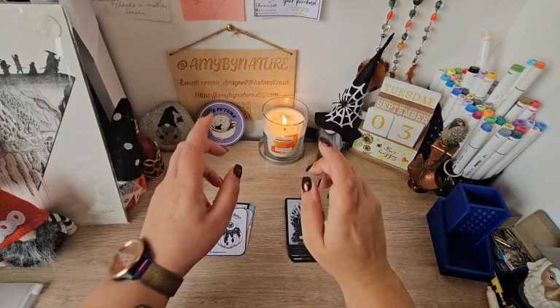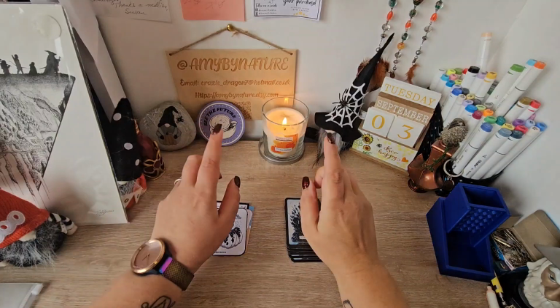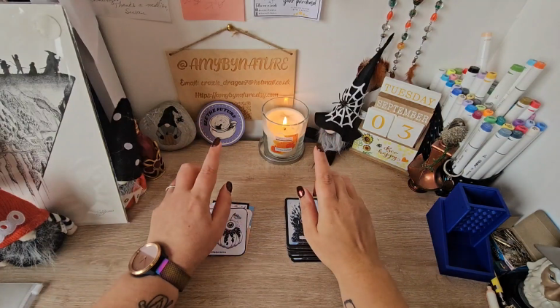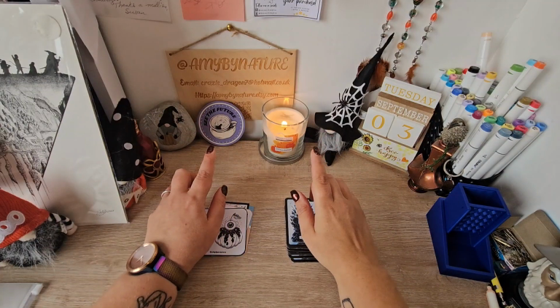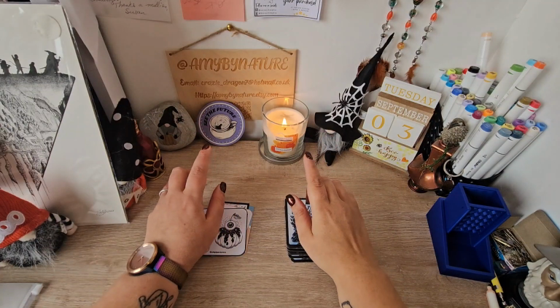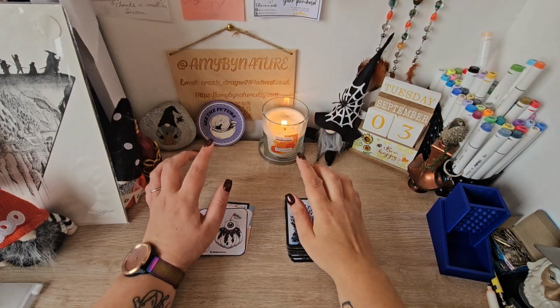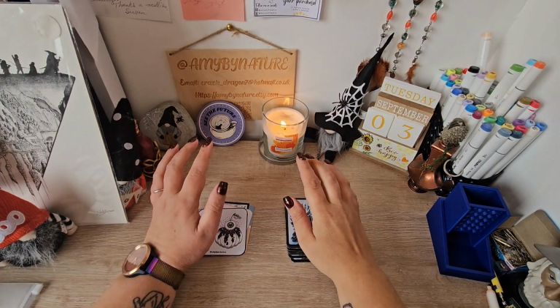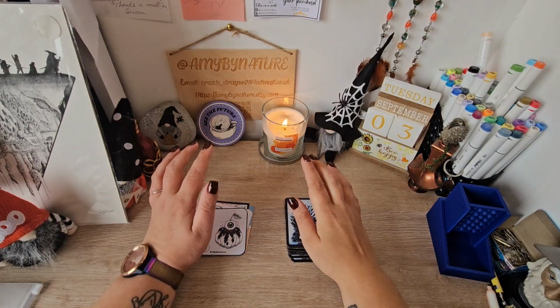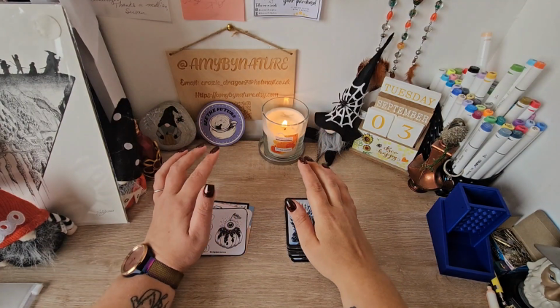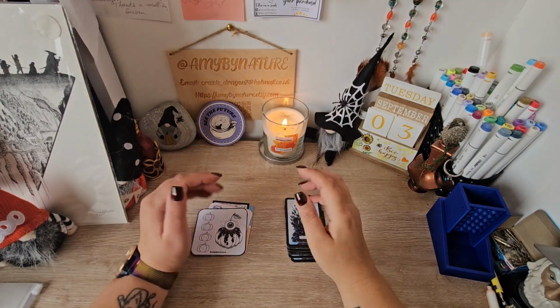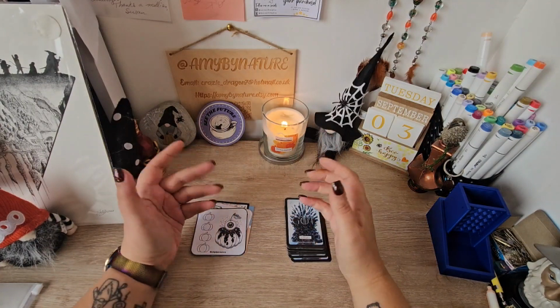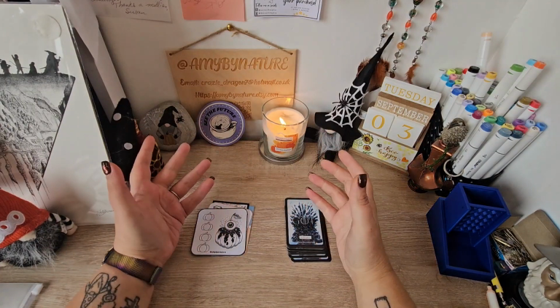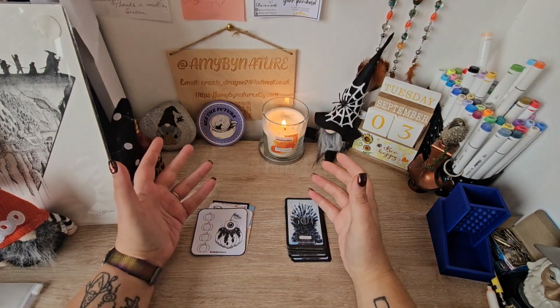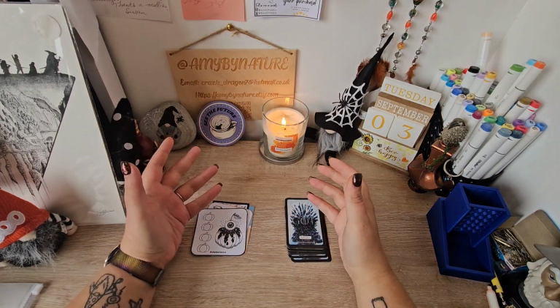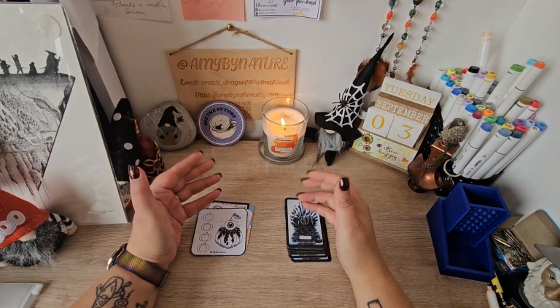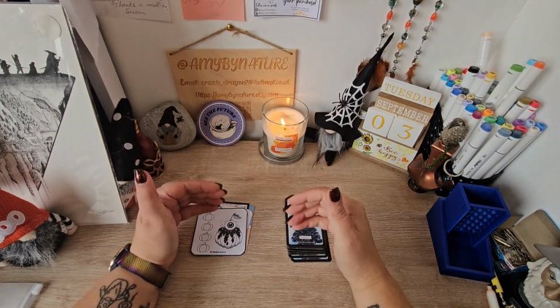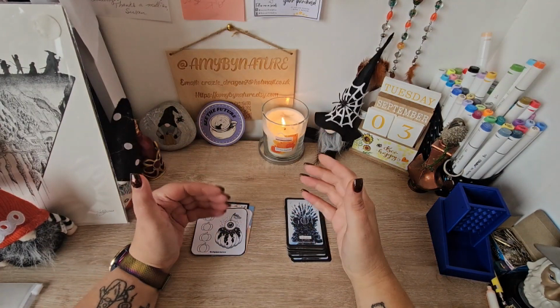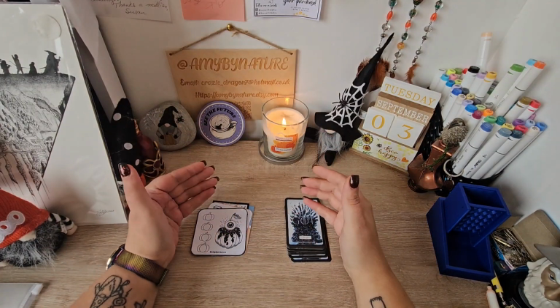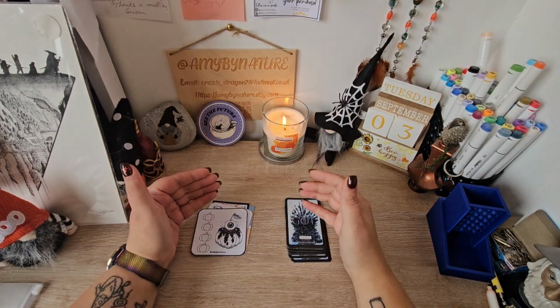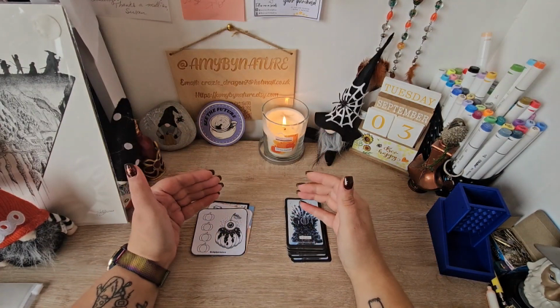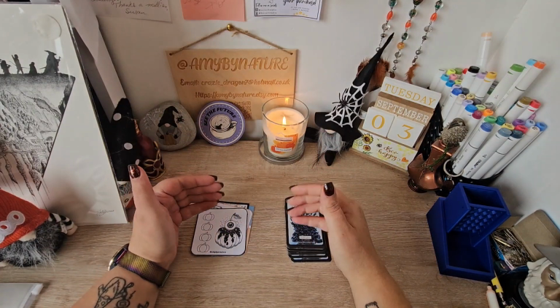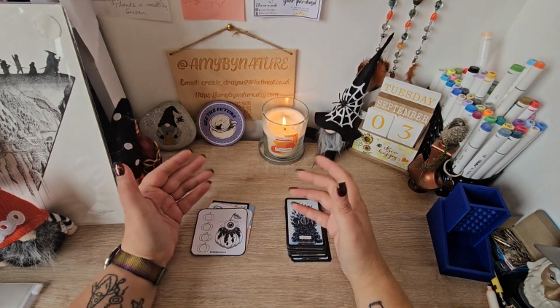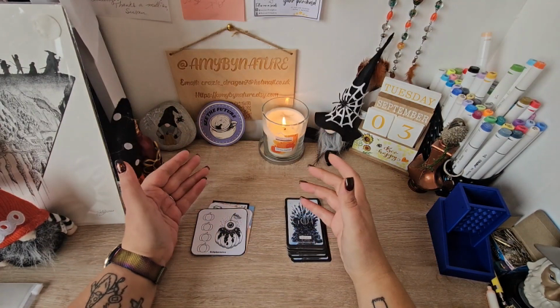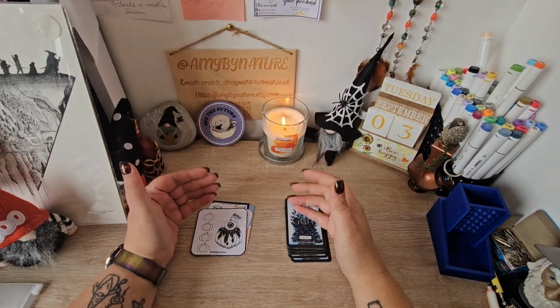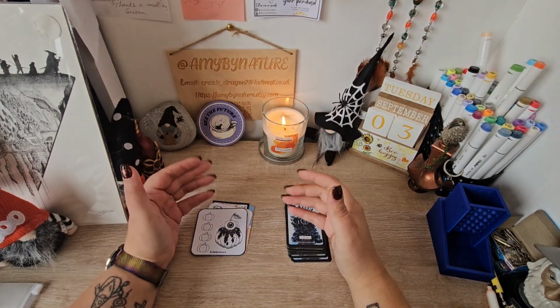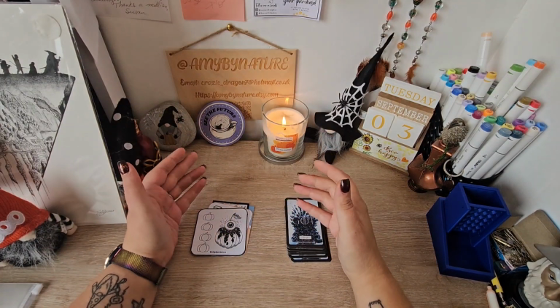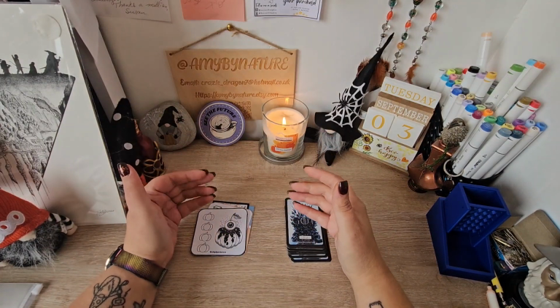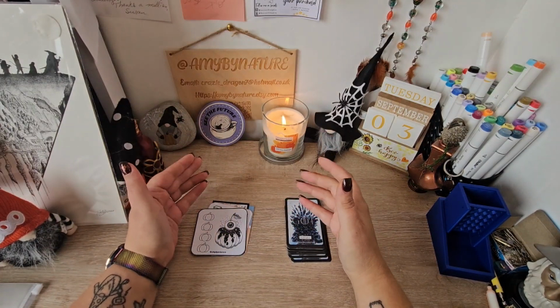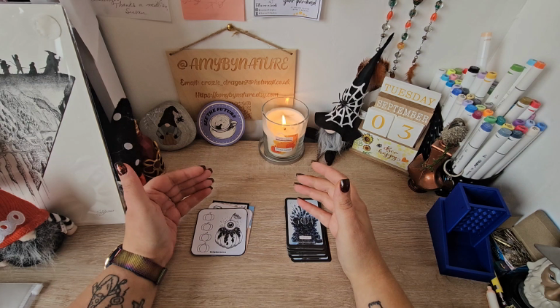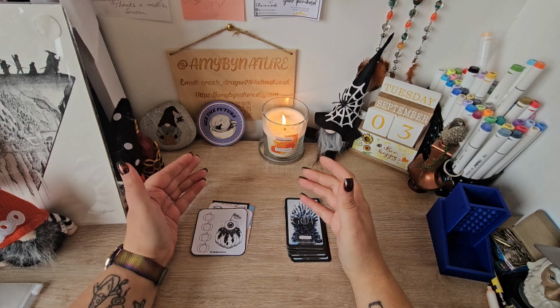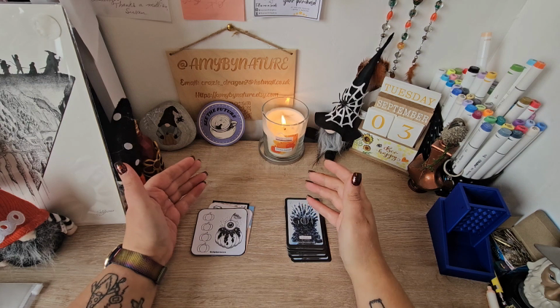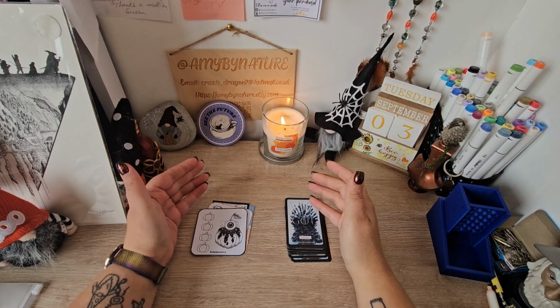Hi guys, it's Amy and this is Amy by Nature. How y'all doing? Welcome and welcome back to my channel.